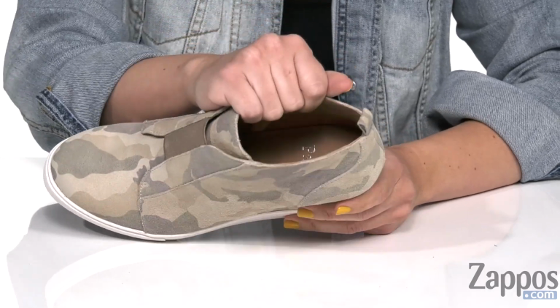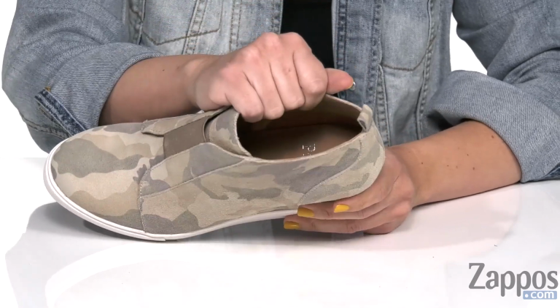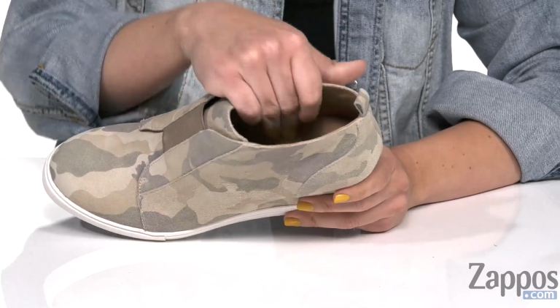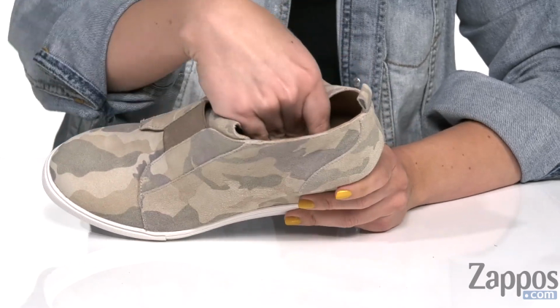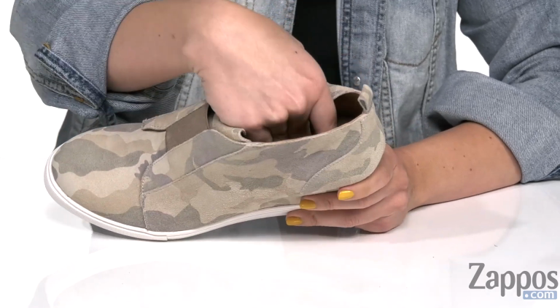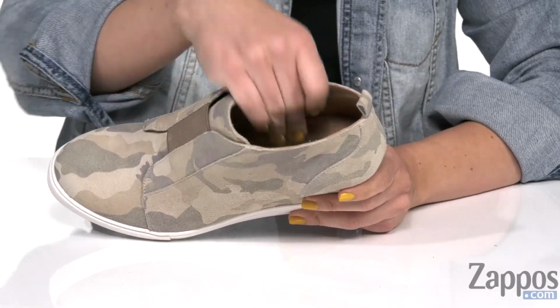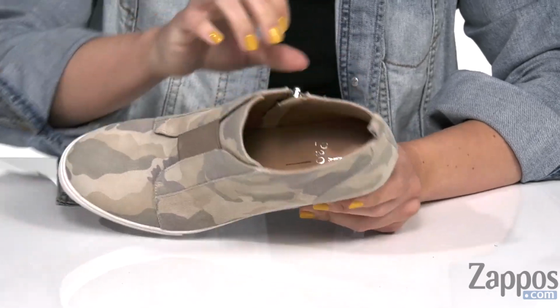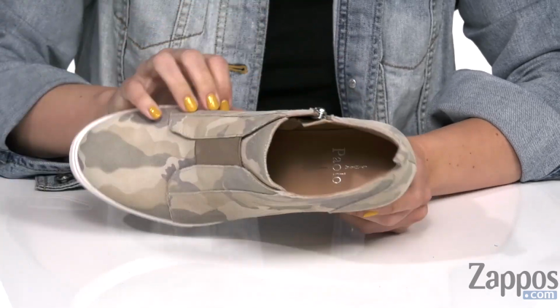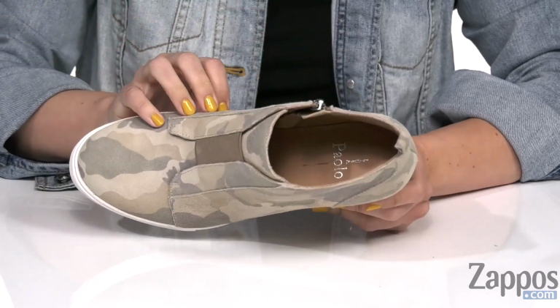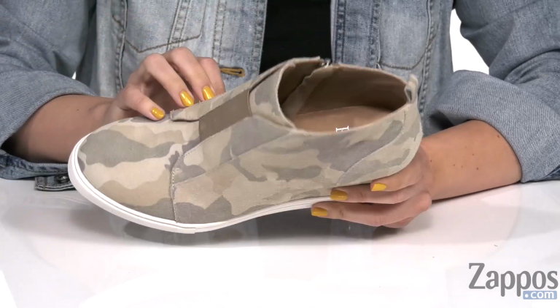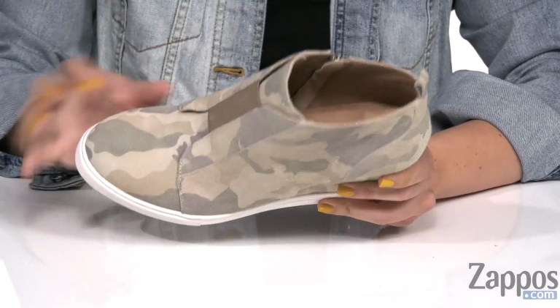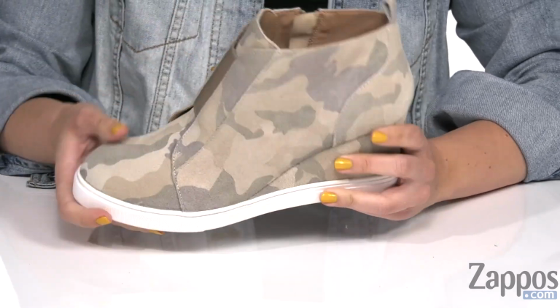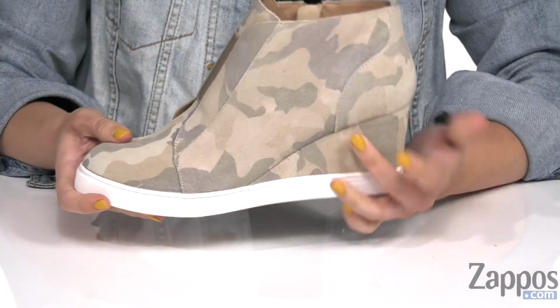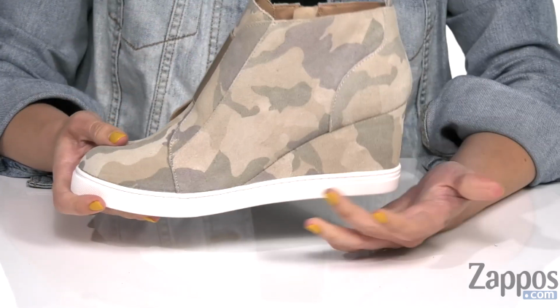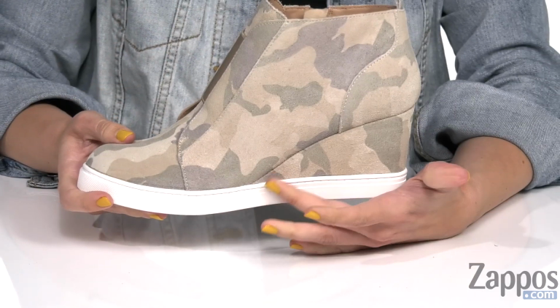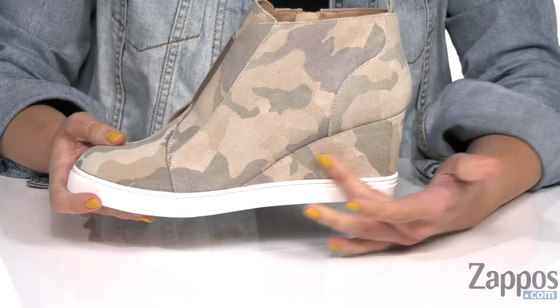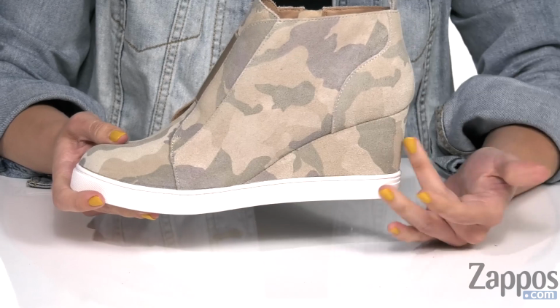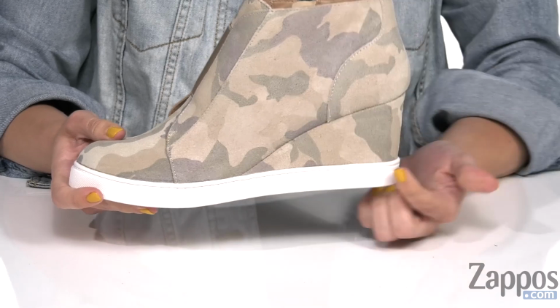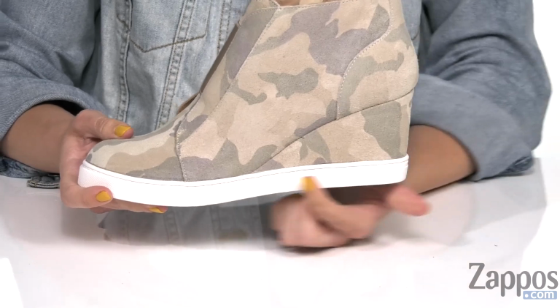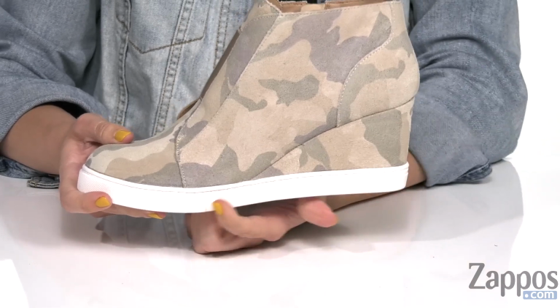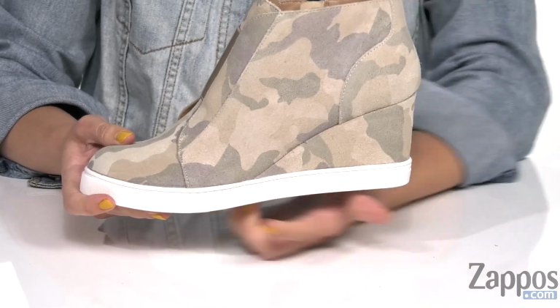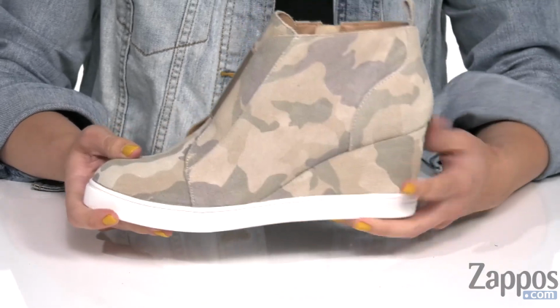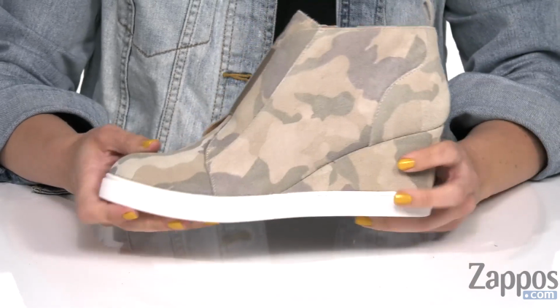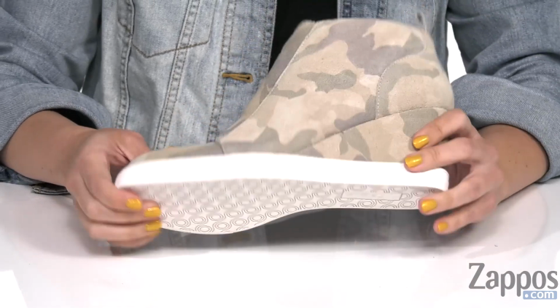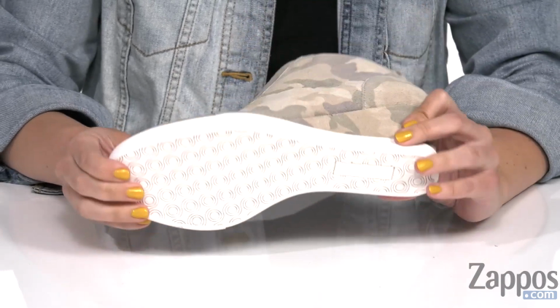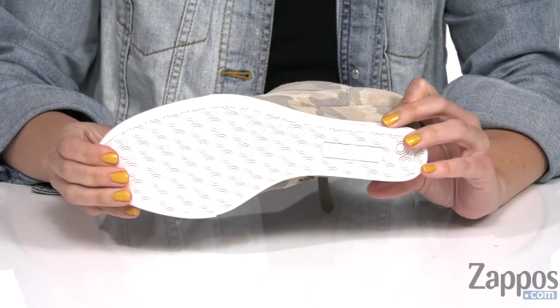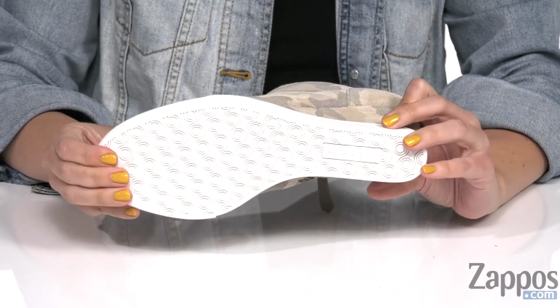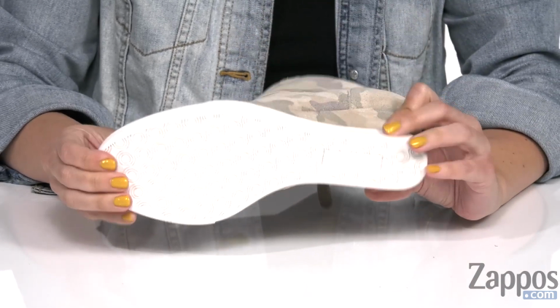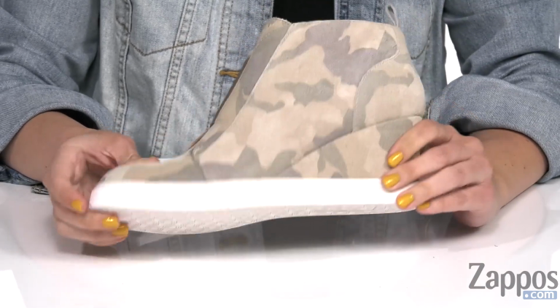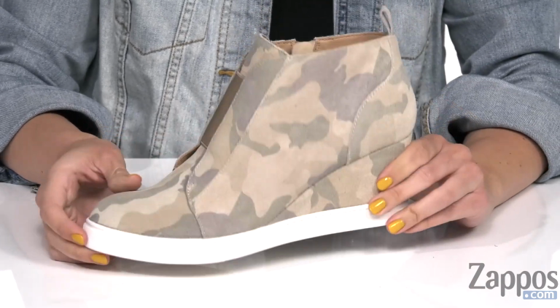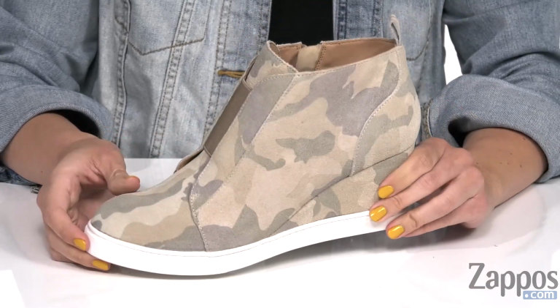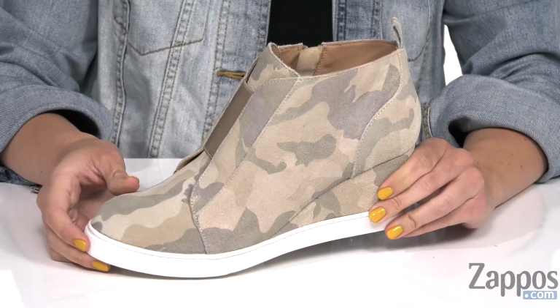Inside is going to give you a soft, breathable leather lining with cushioning in the footbed for comfort. It has a covered wedge with a sporty midsole, all on top of a synthetic outsole.